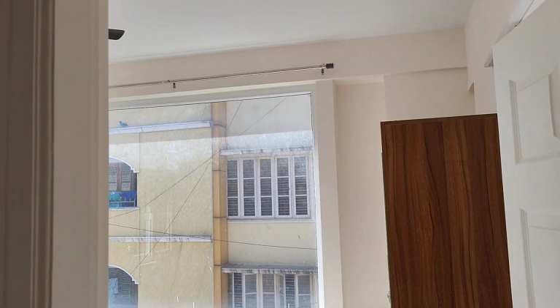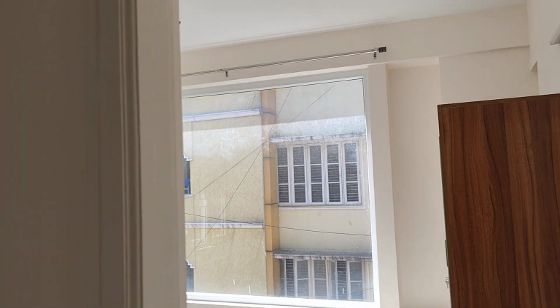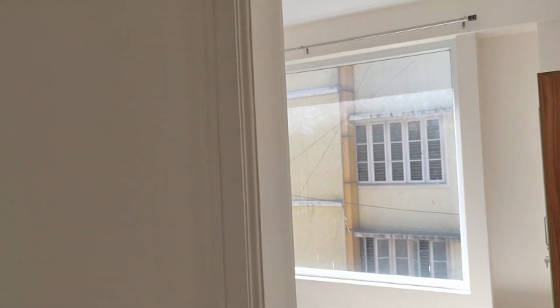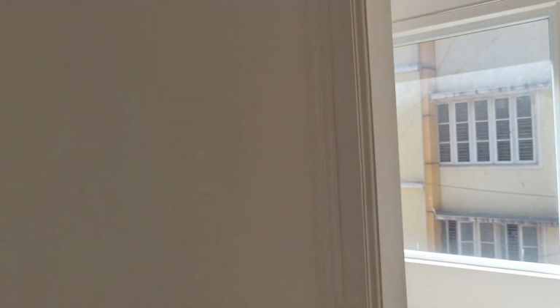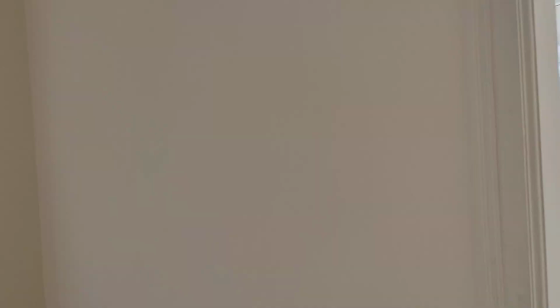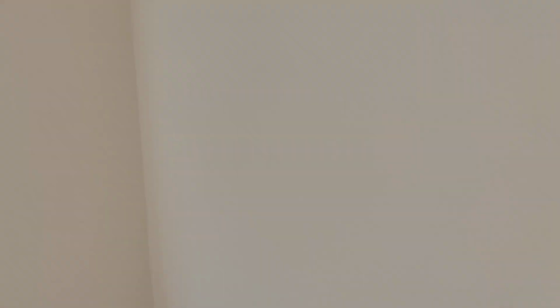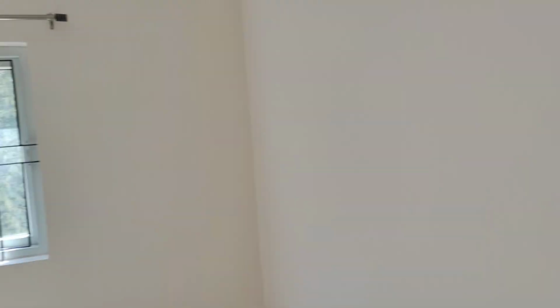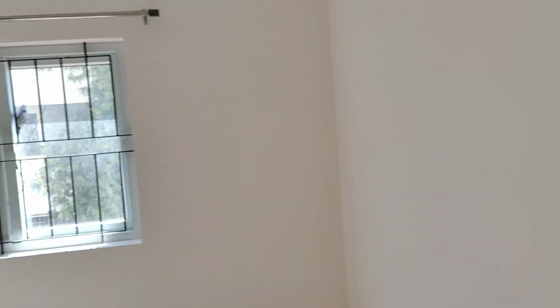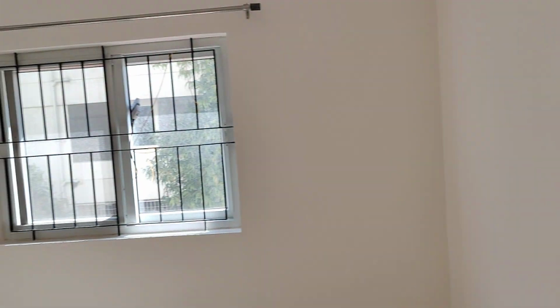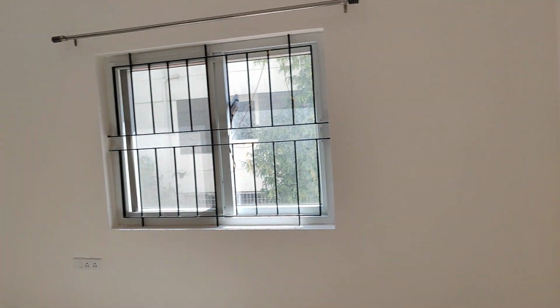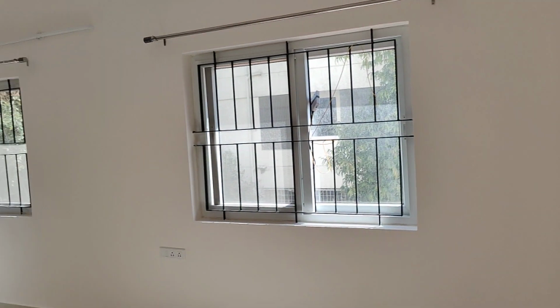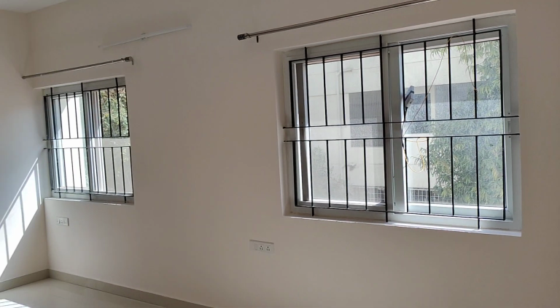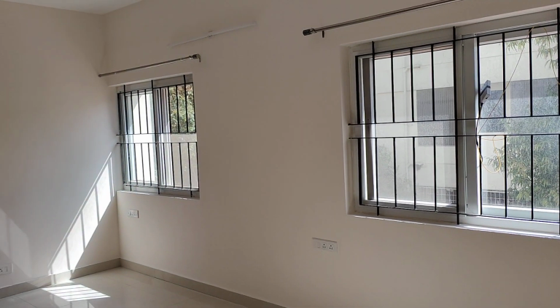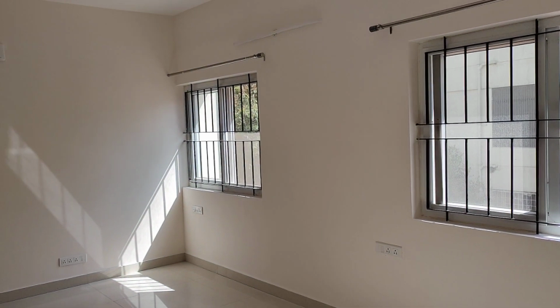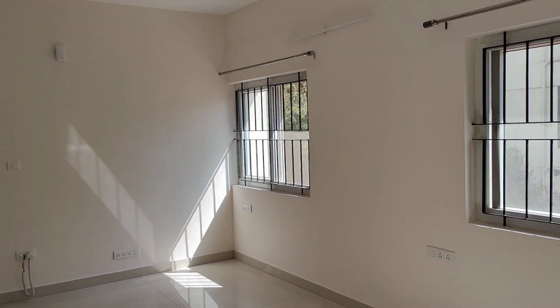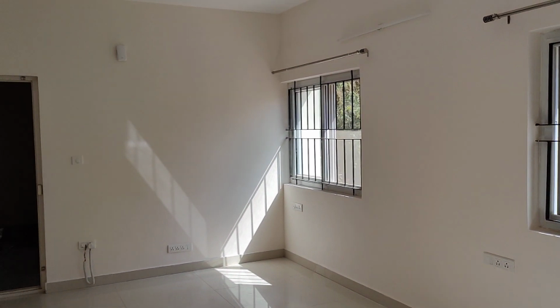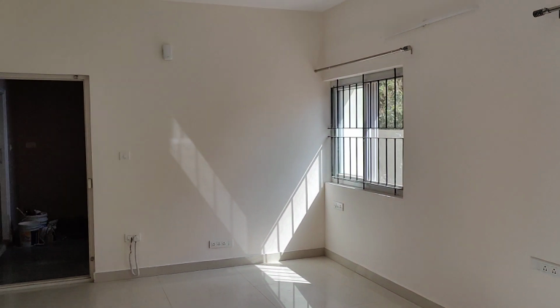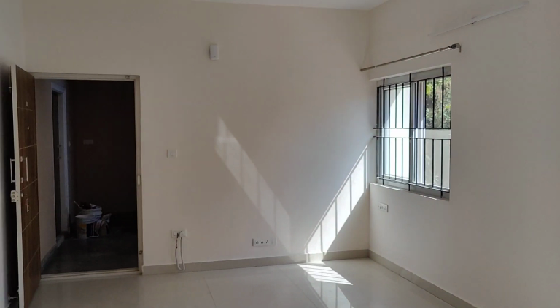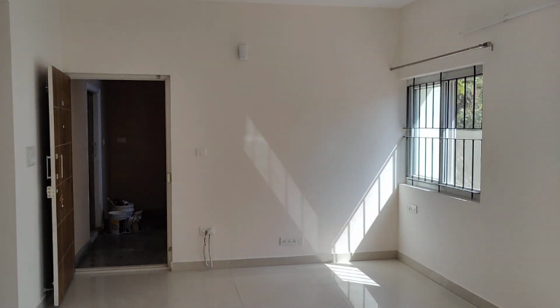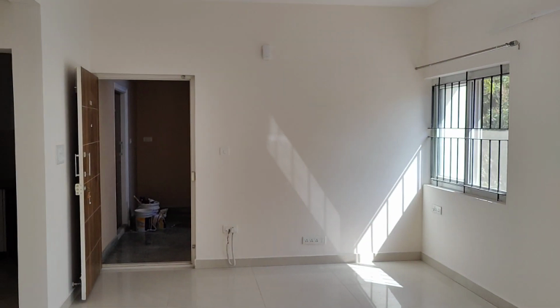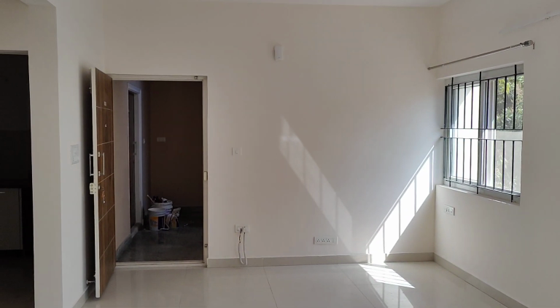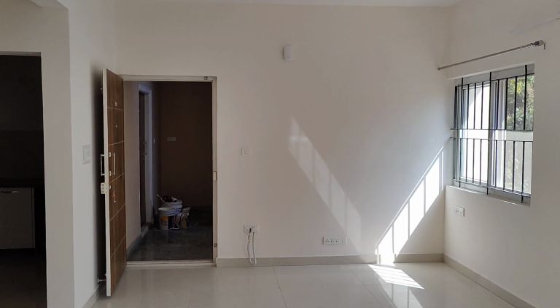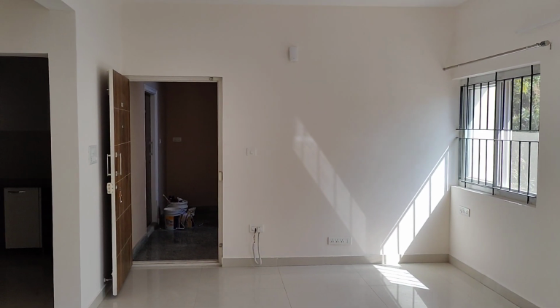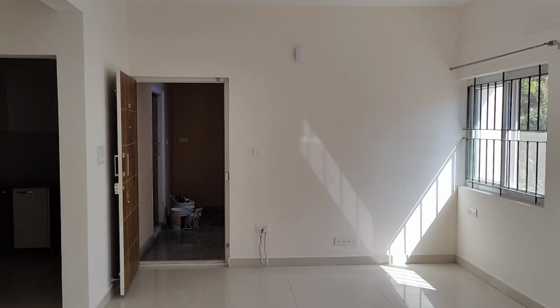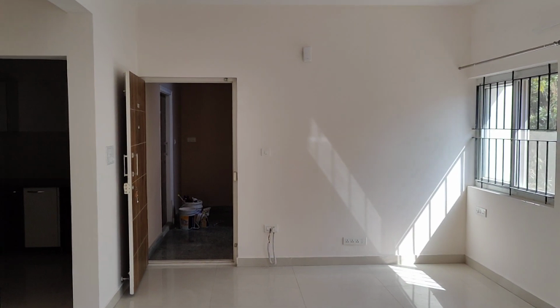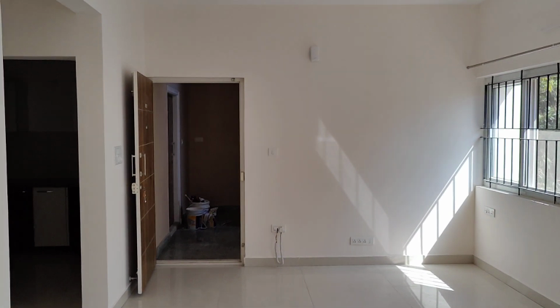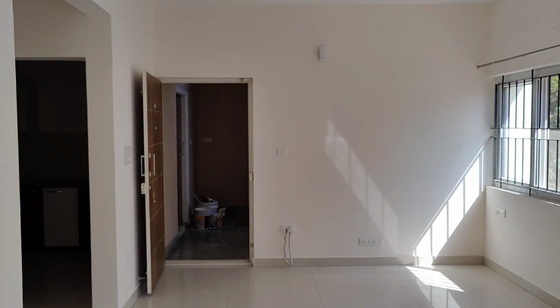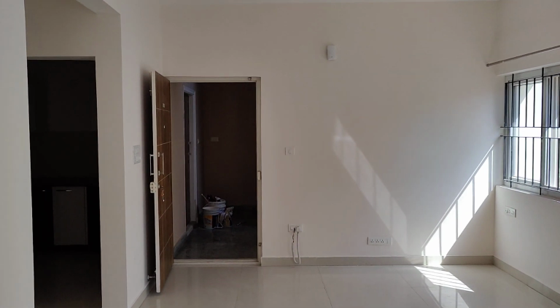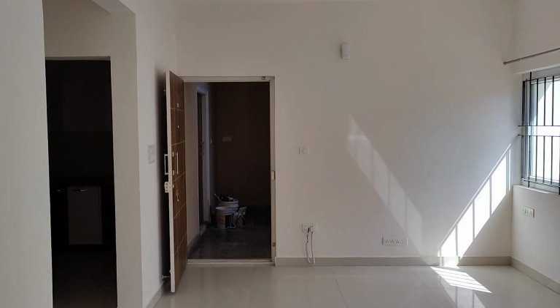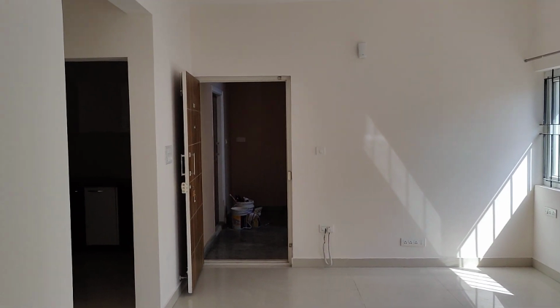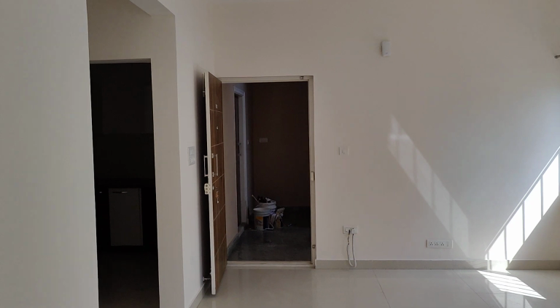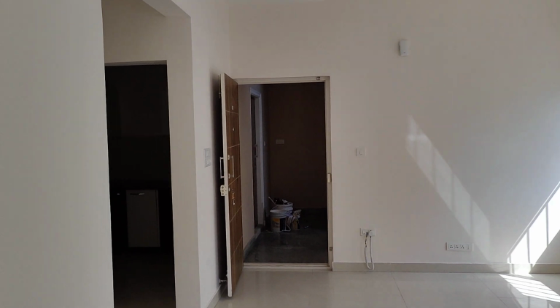The rent for this apartment is 25,000. Please maintain what they are asking for — it is slightly negotiable. The deposit is 10 months.